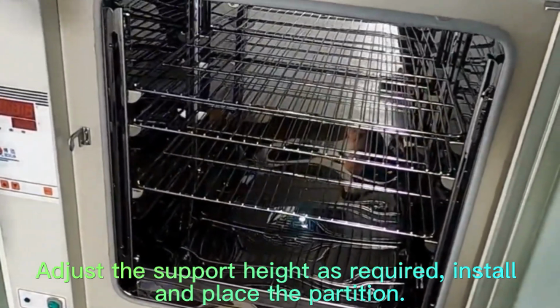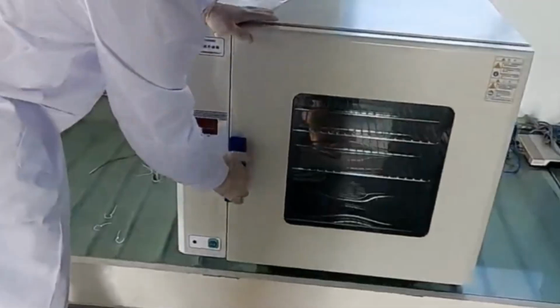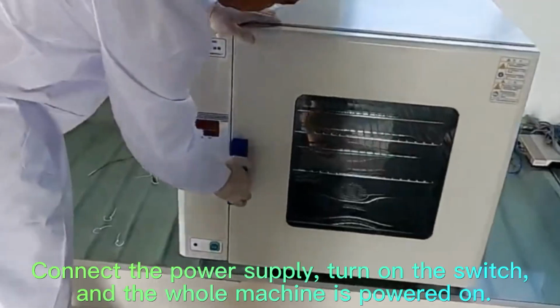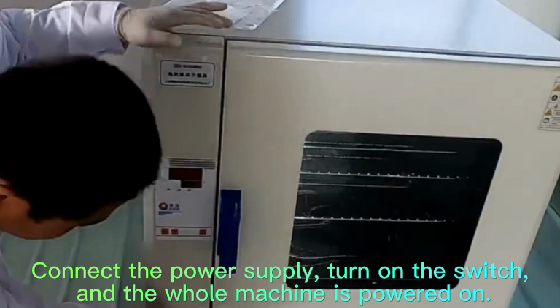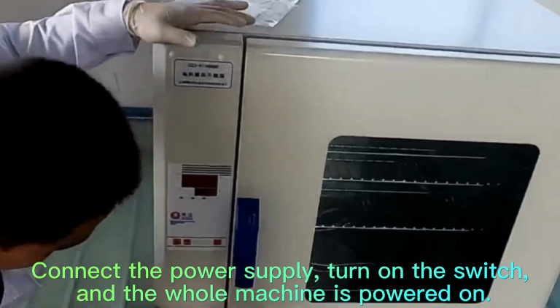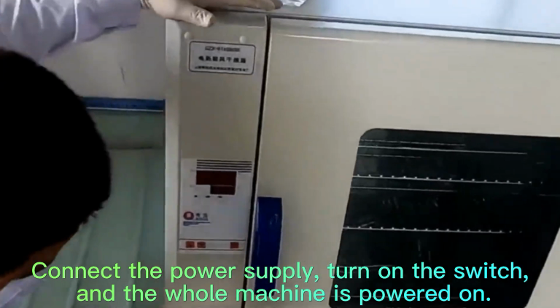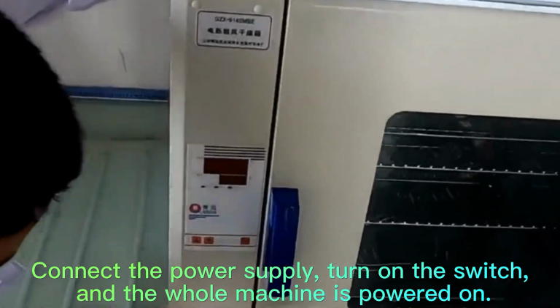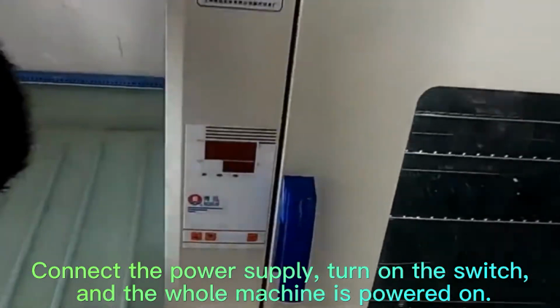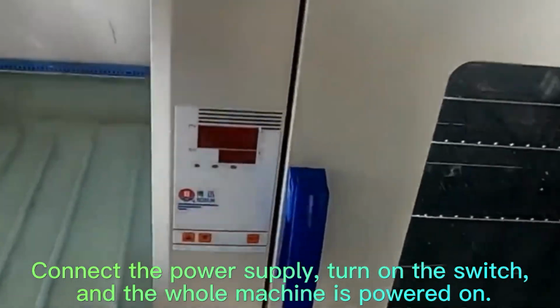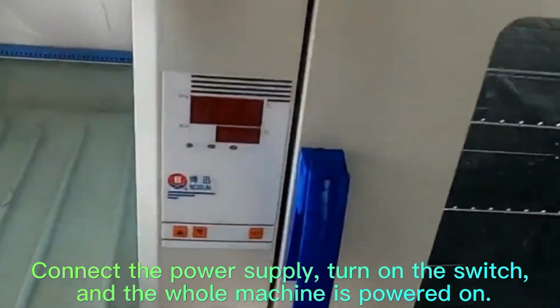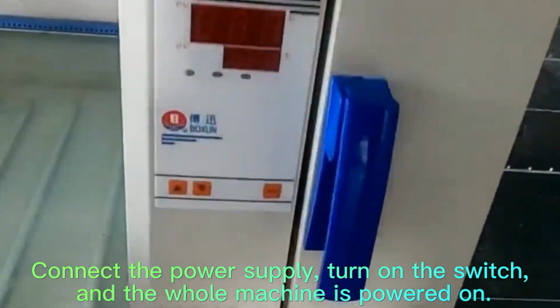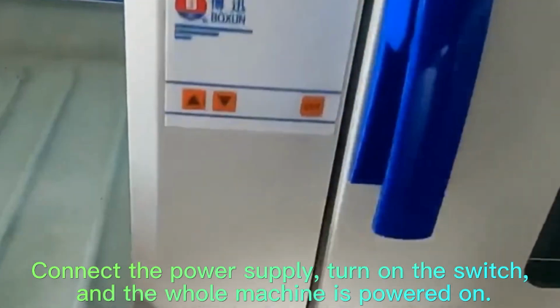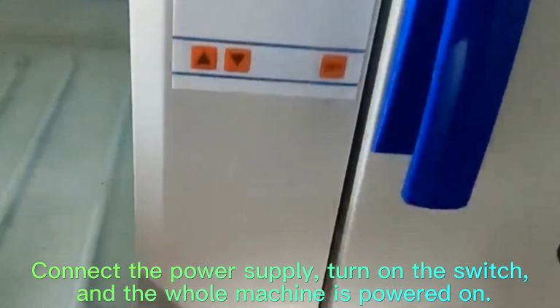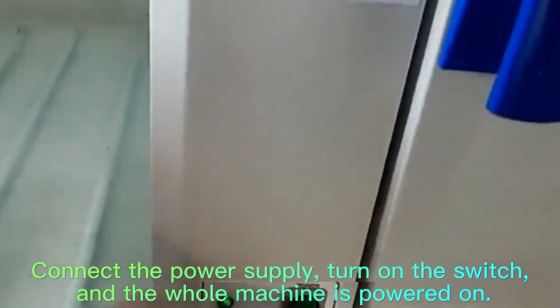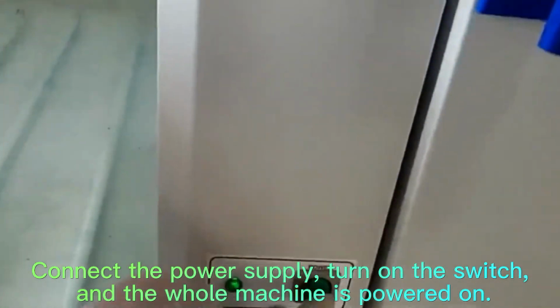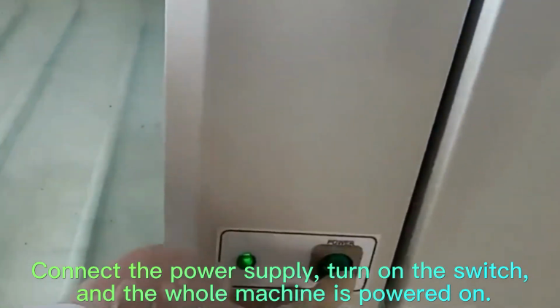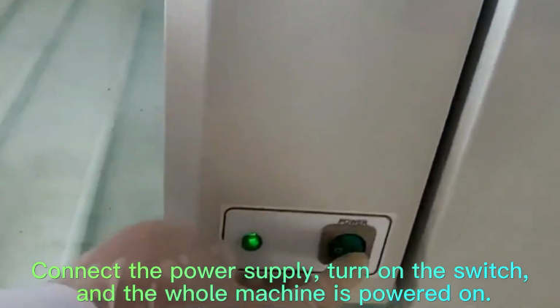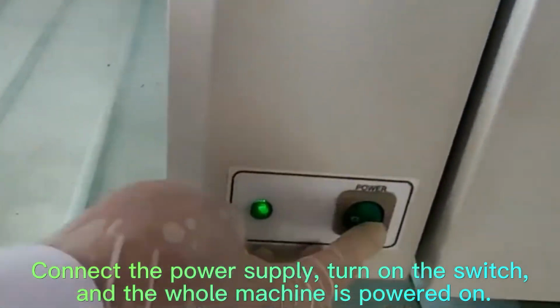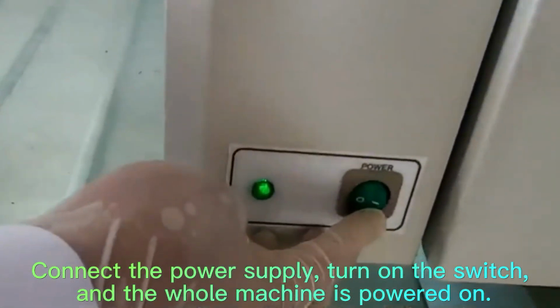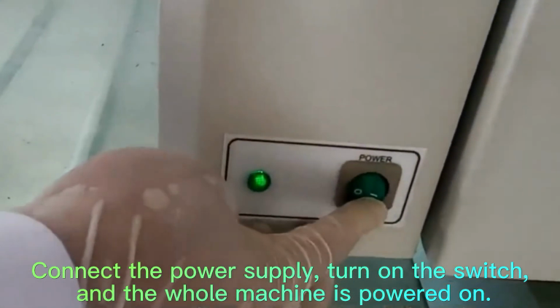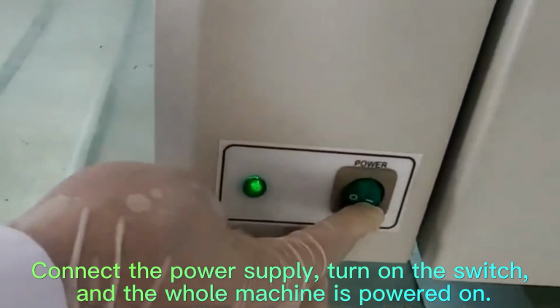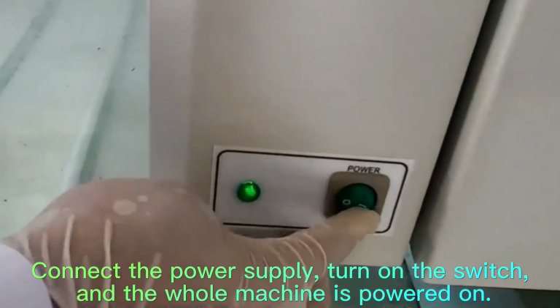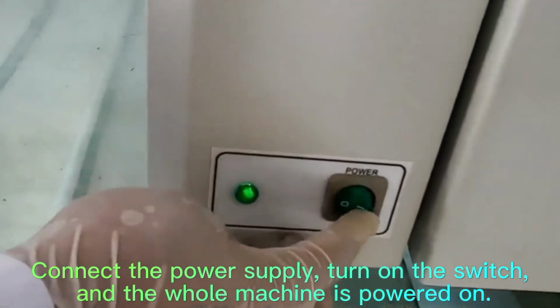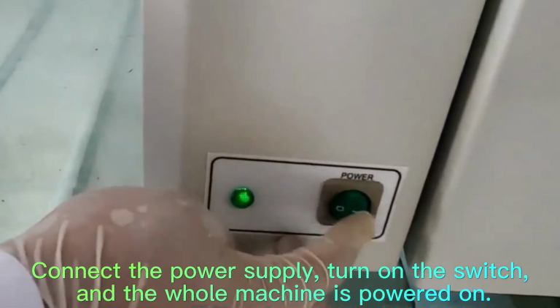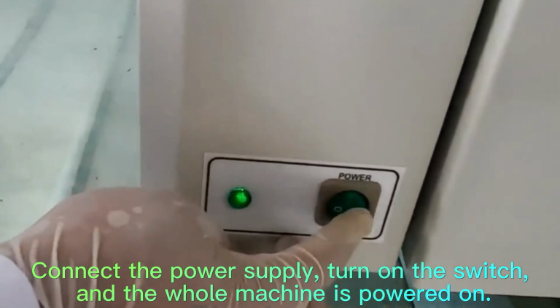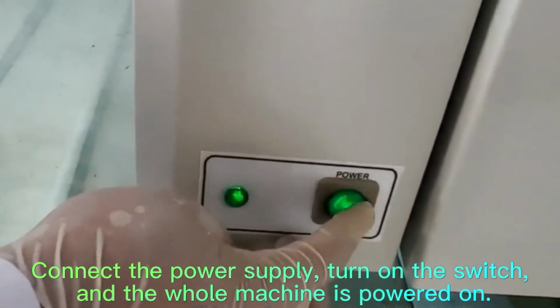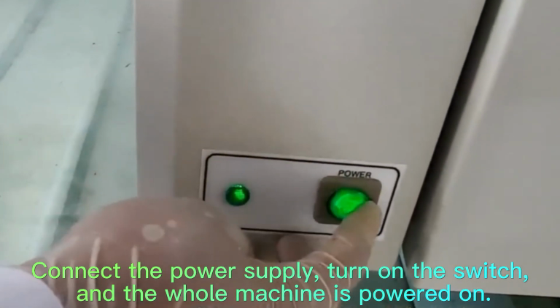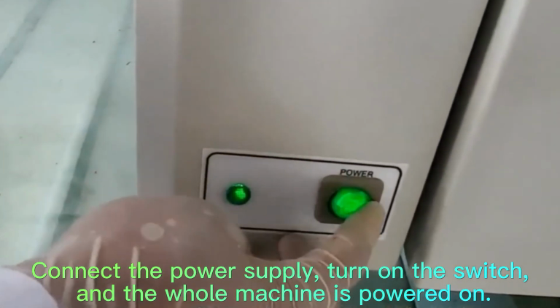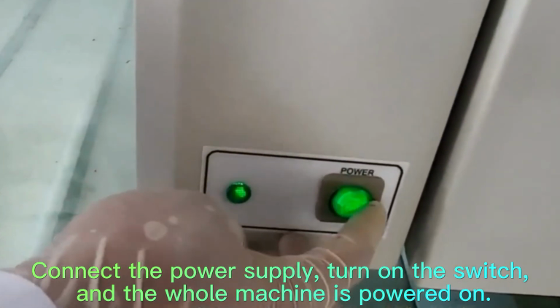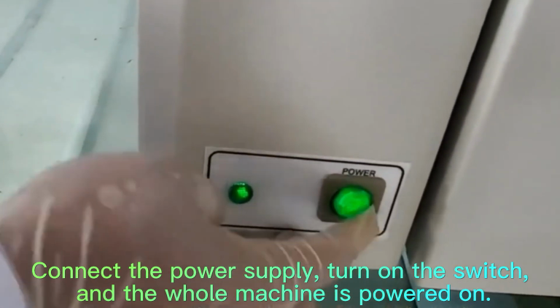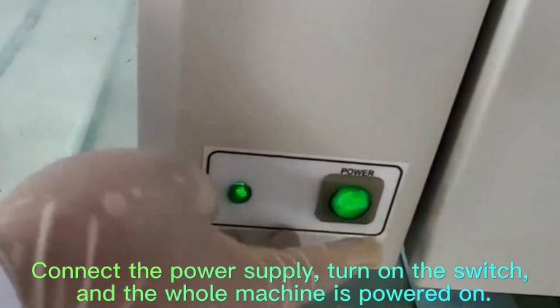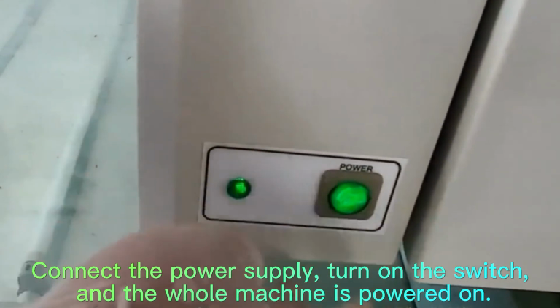Connect the power supply, turn on the switch, and the whole machine is powered on.